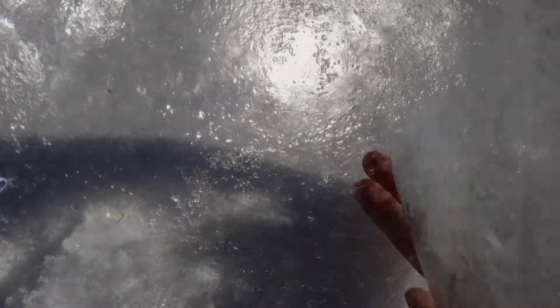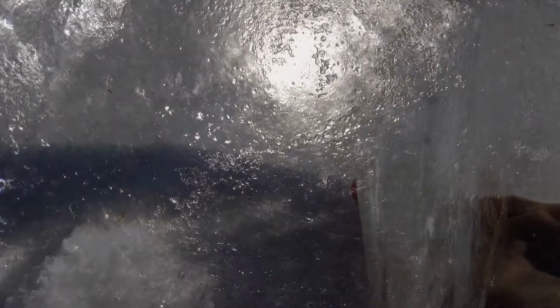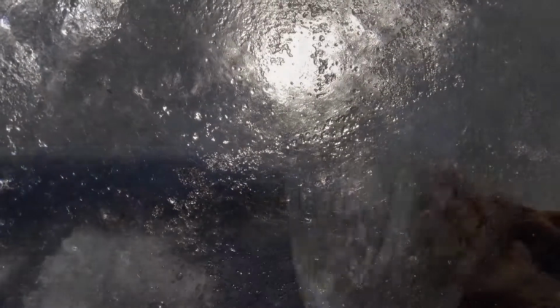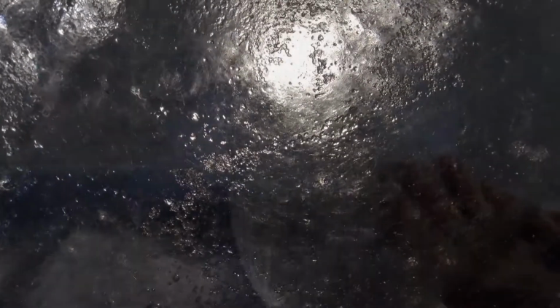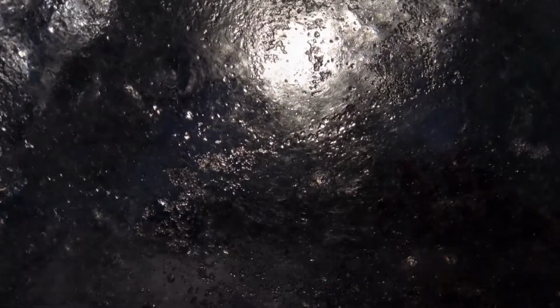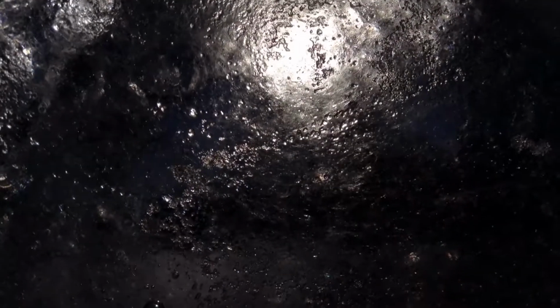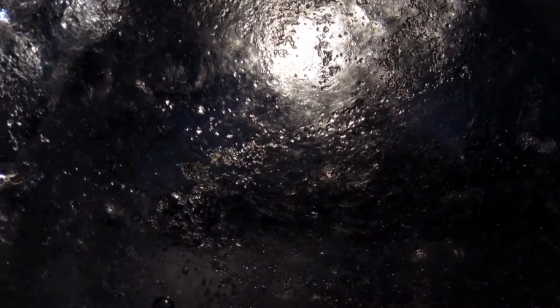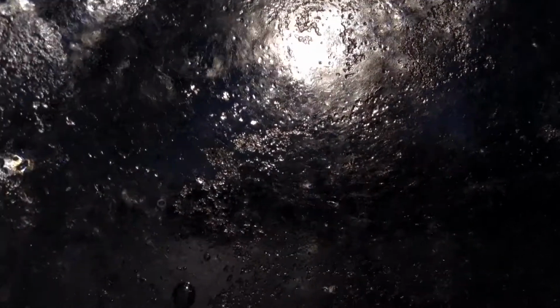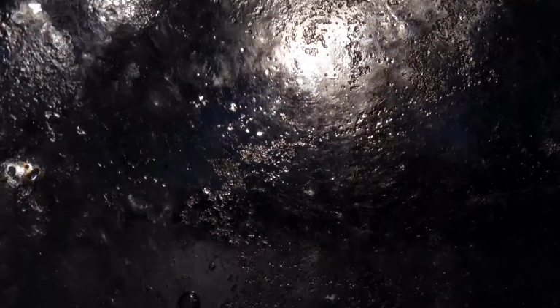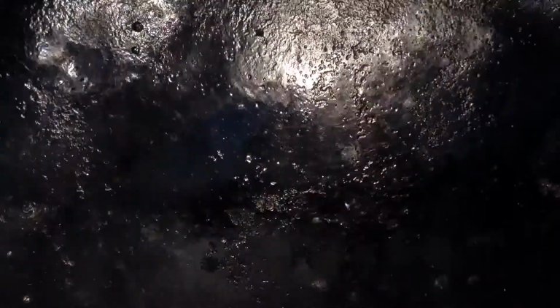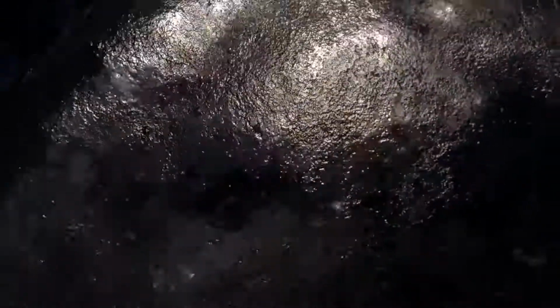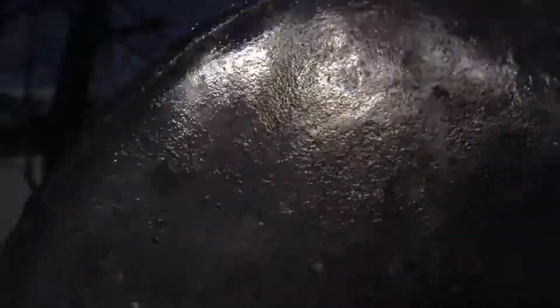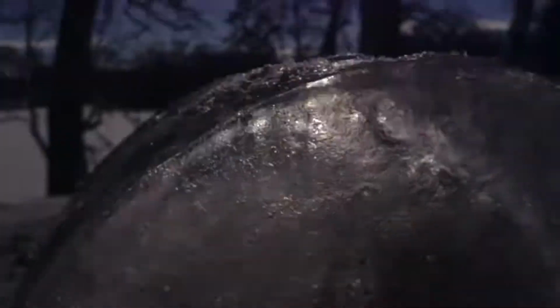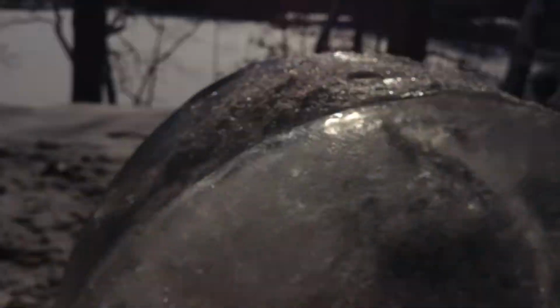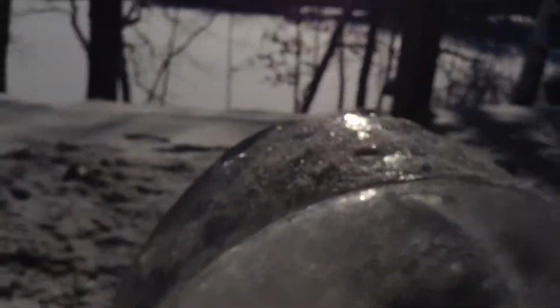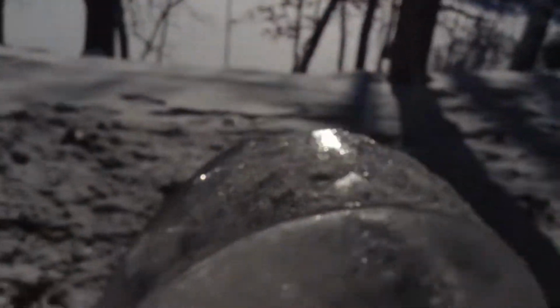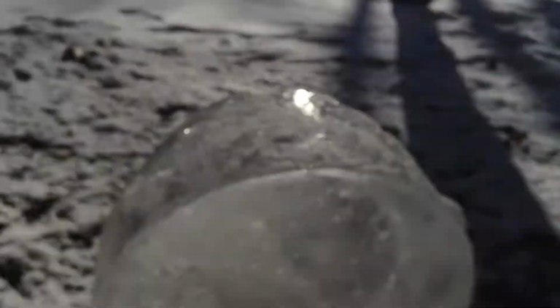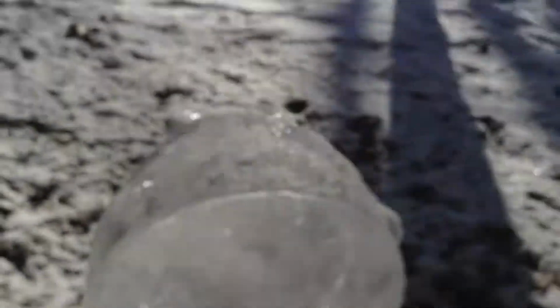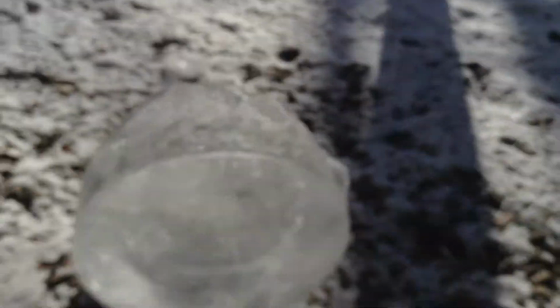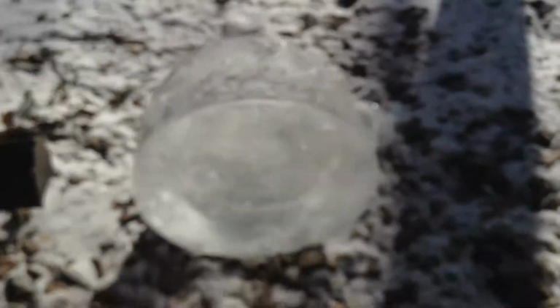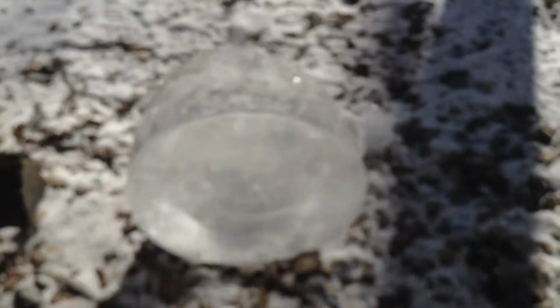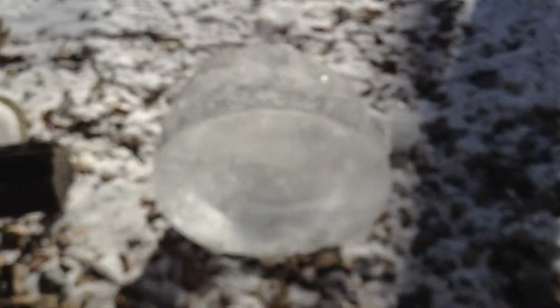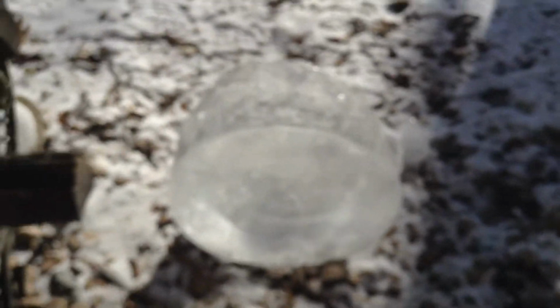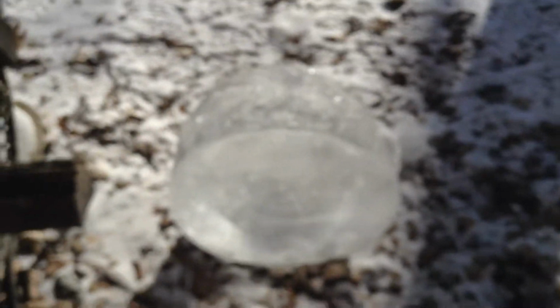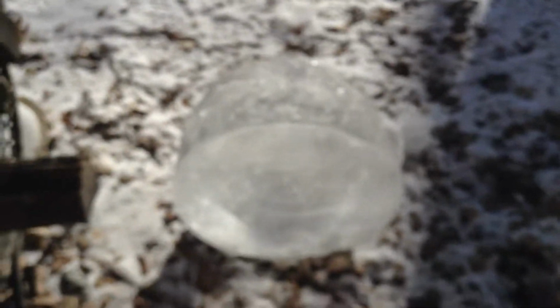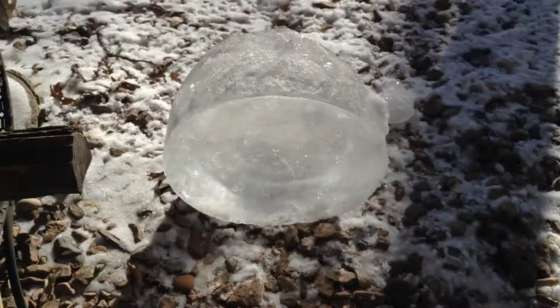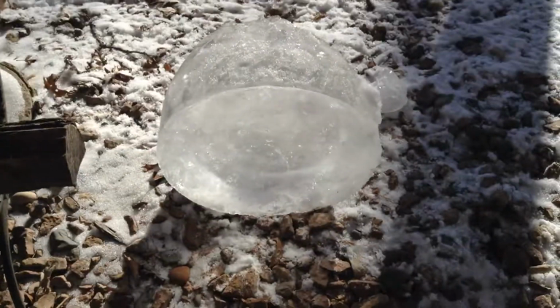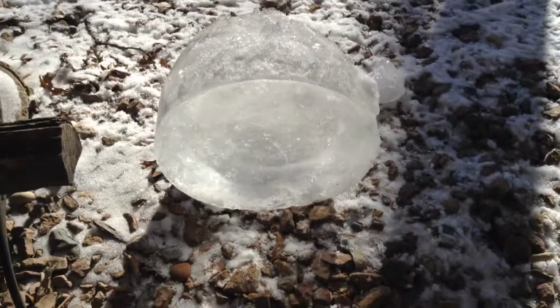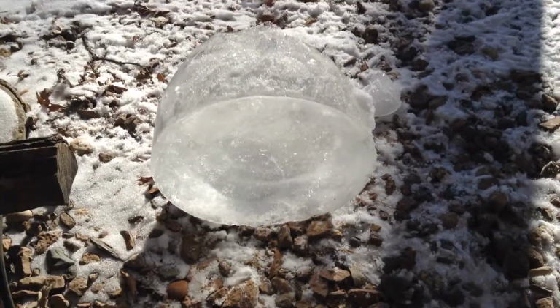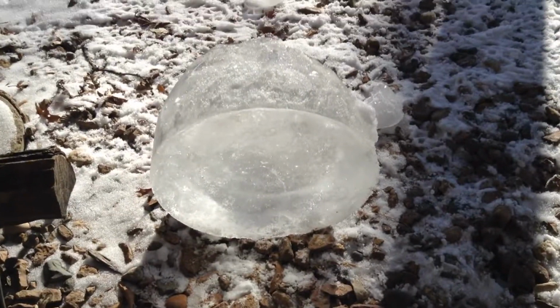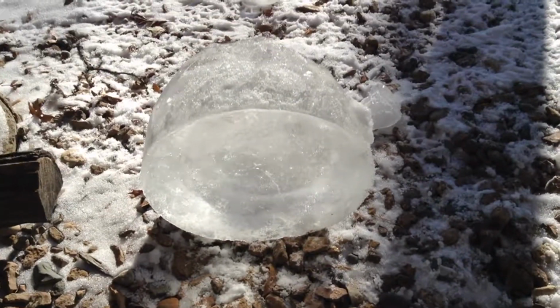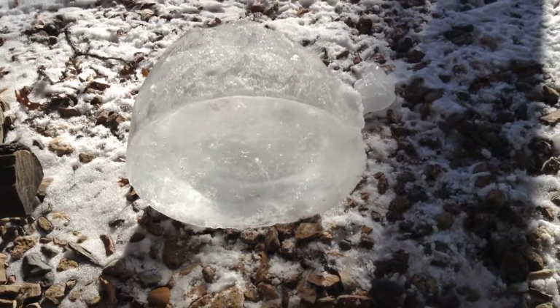Welcome to the garden. This is my best attempt at a lens made out of ice.